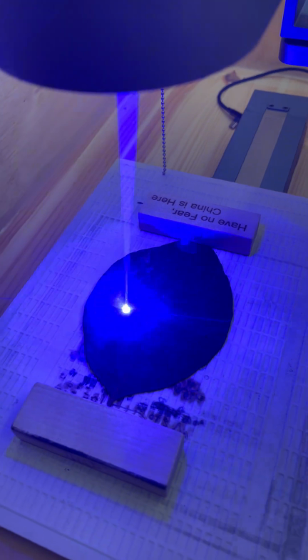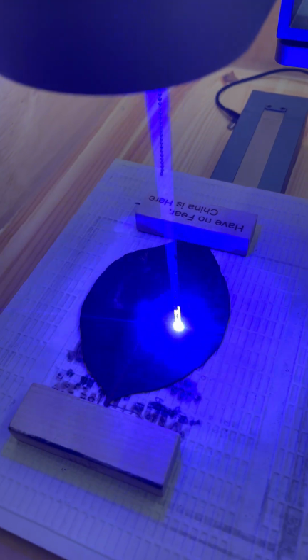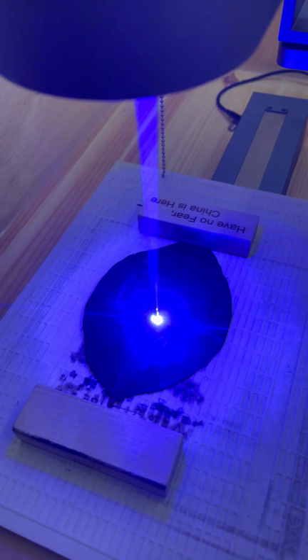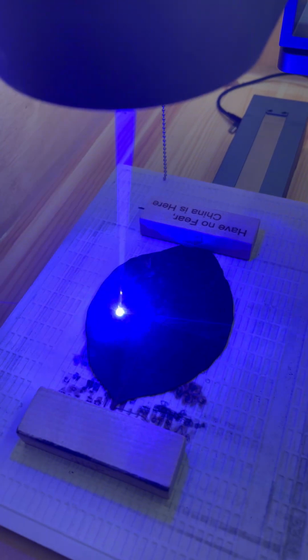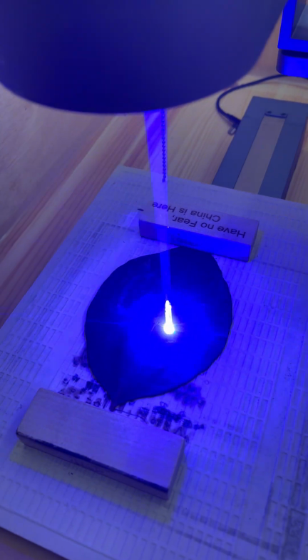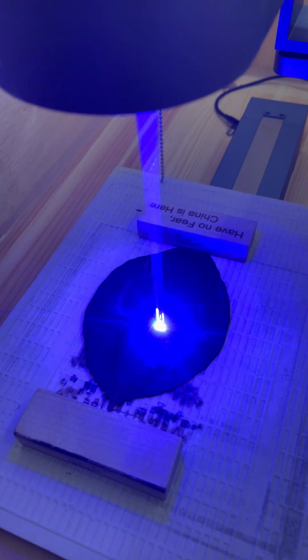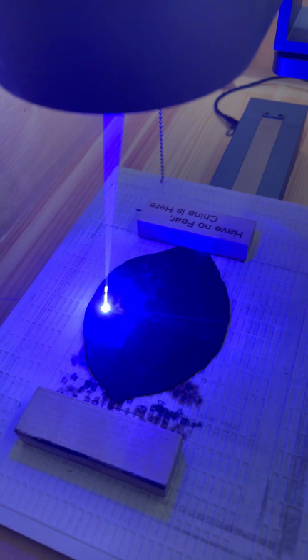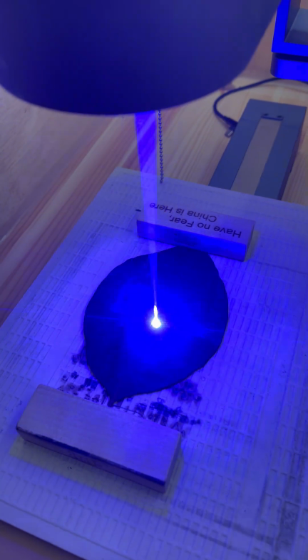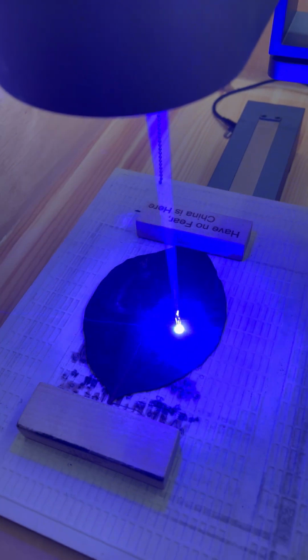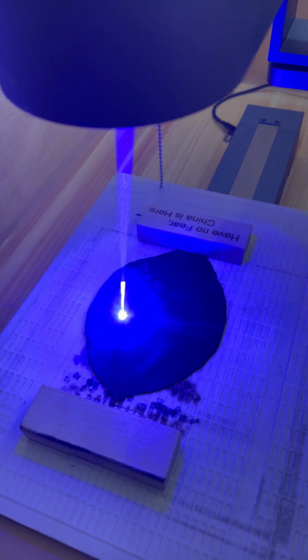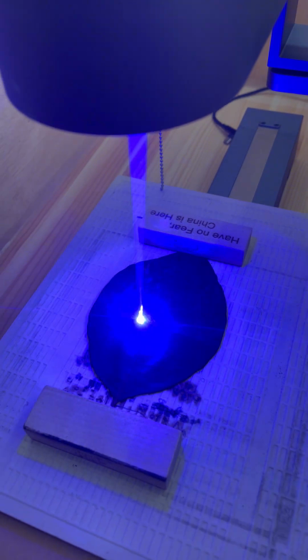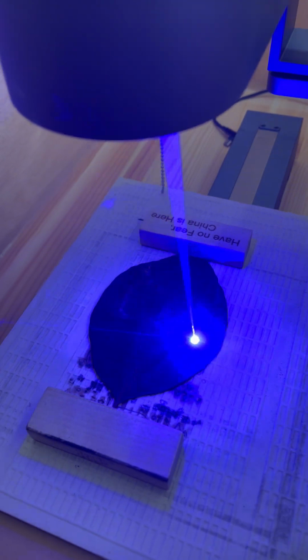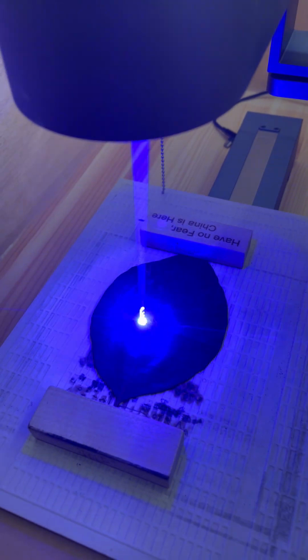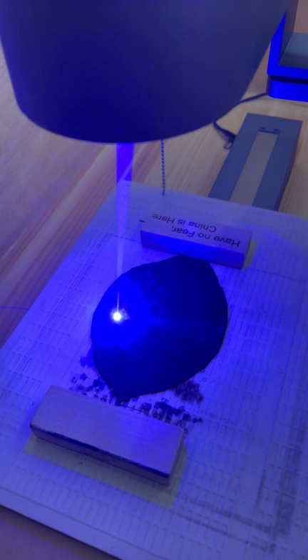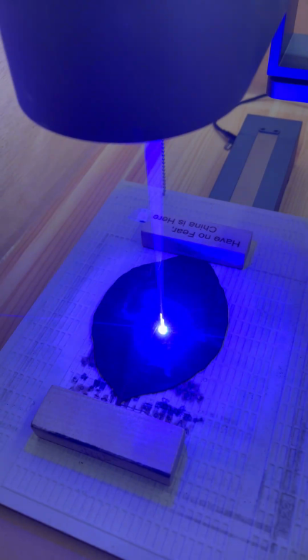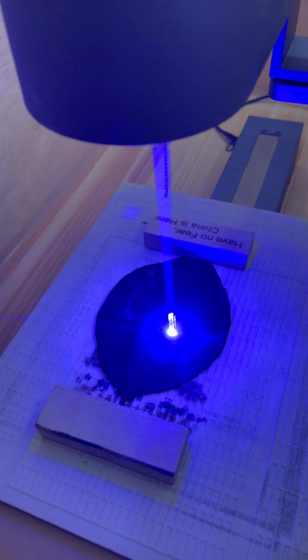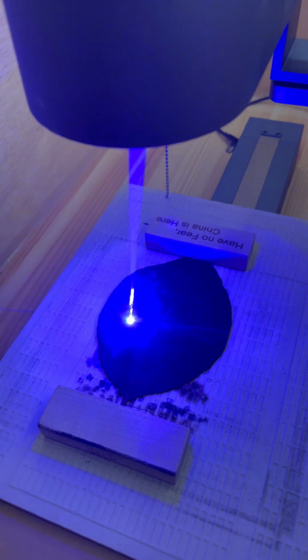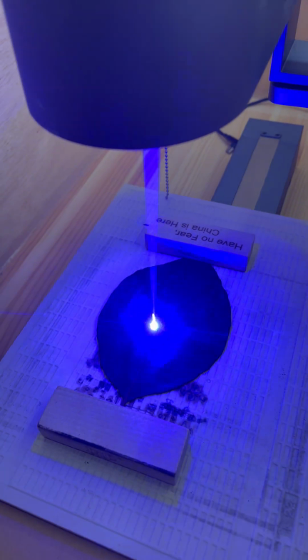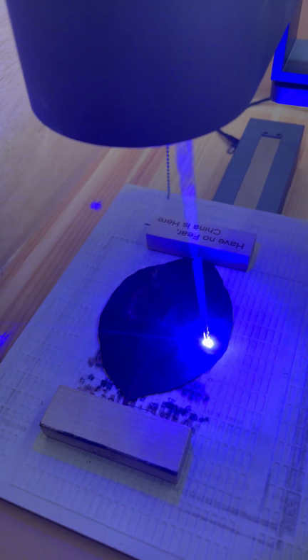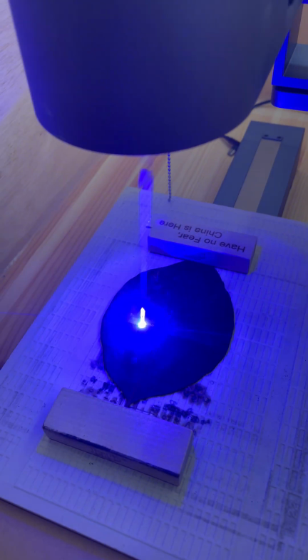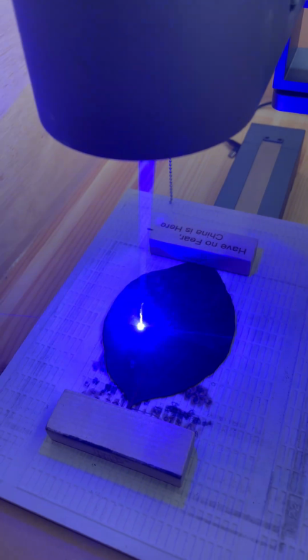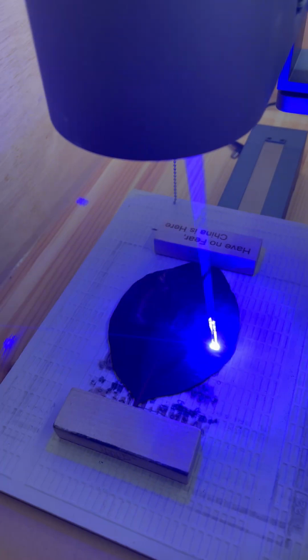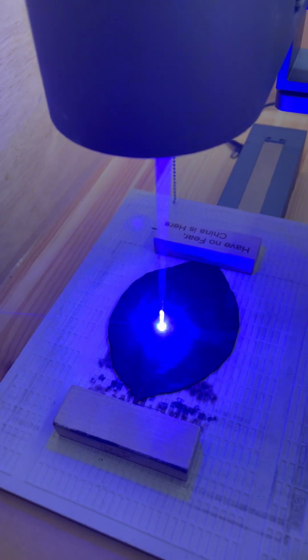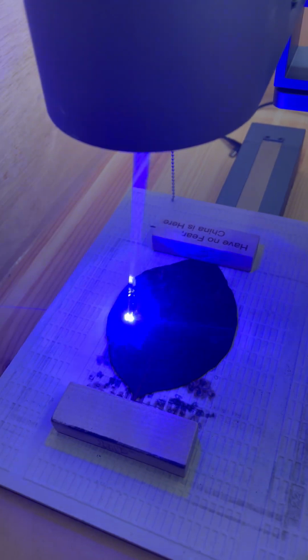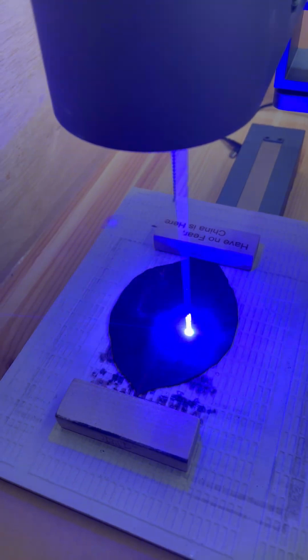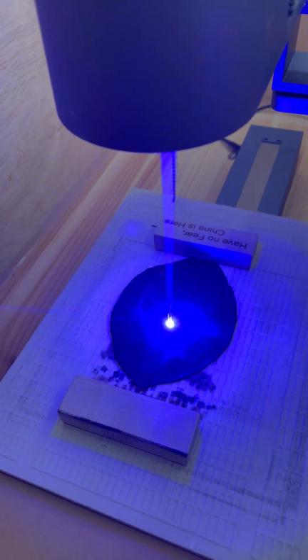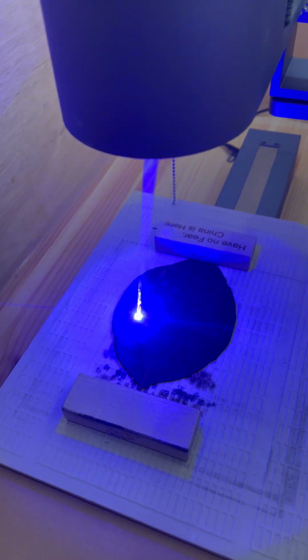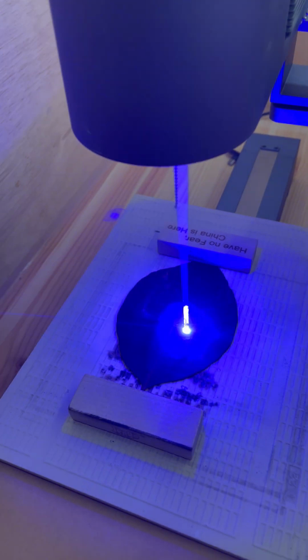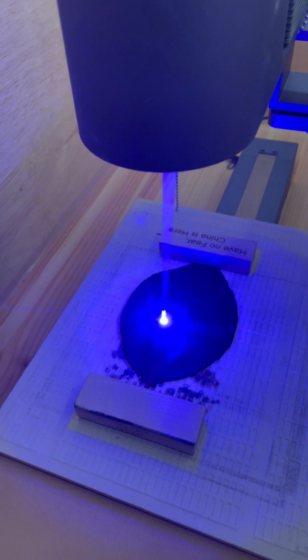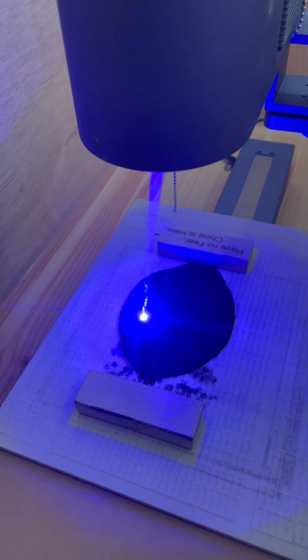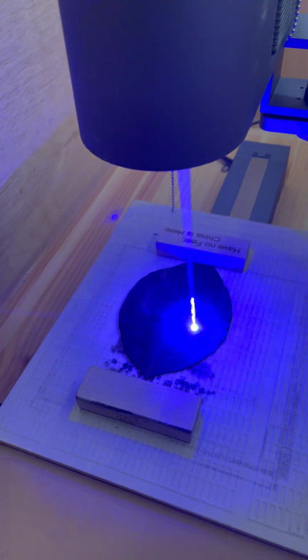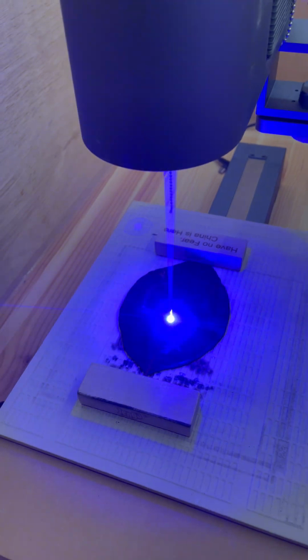The laser showing on the camera doesn't show up right, so I will show you guys in a second what it looks like when it's finished.